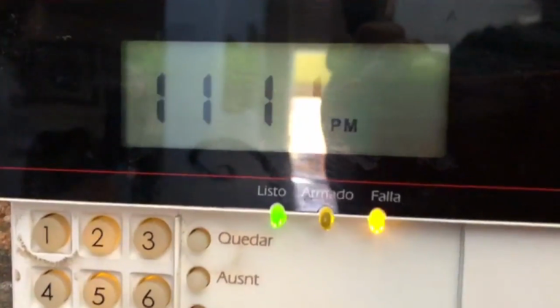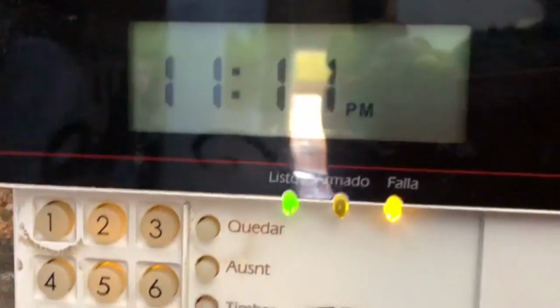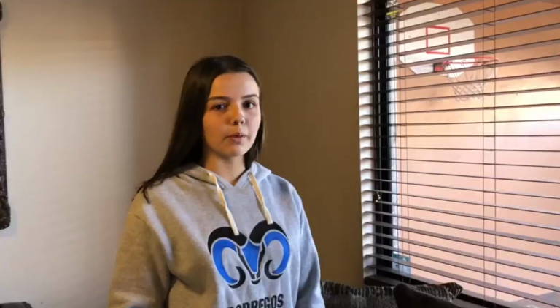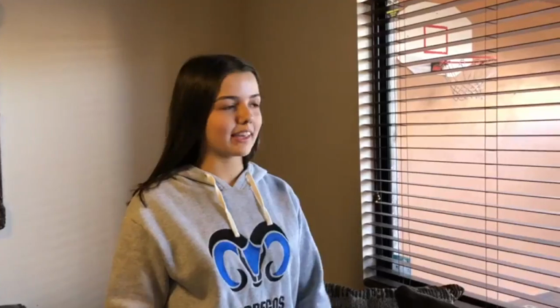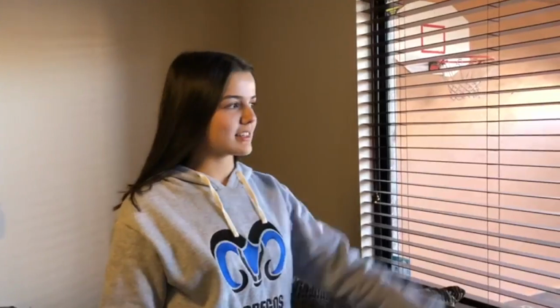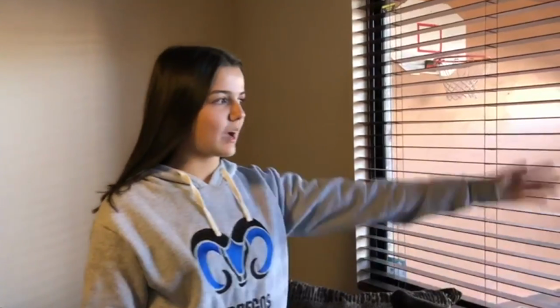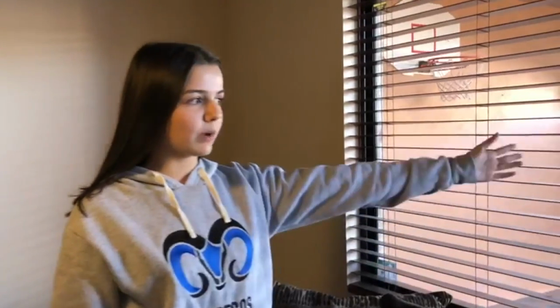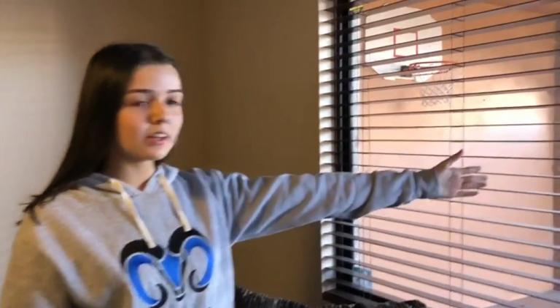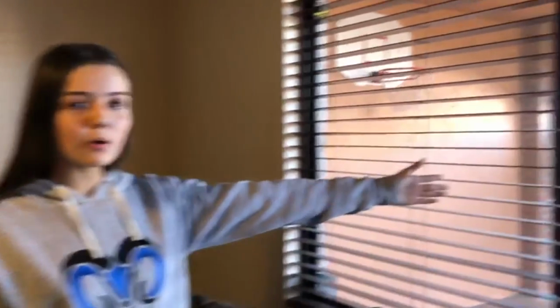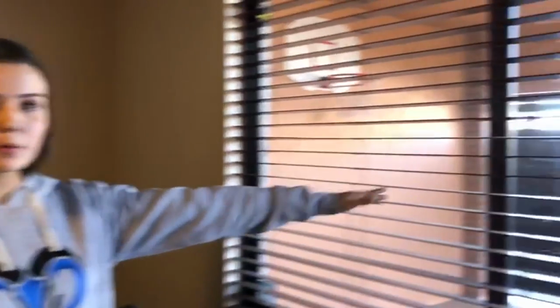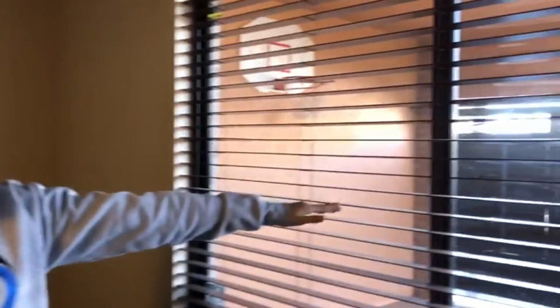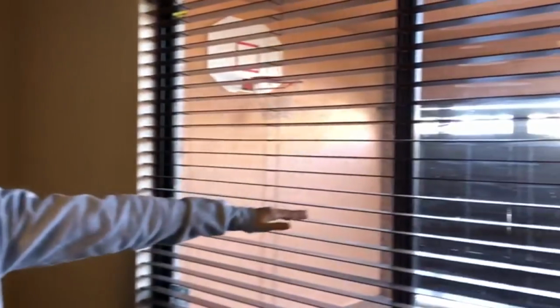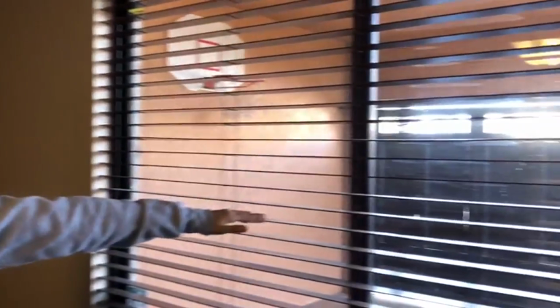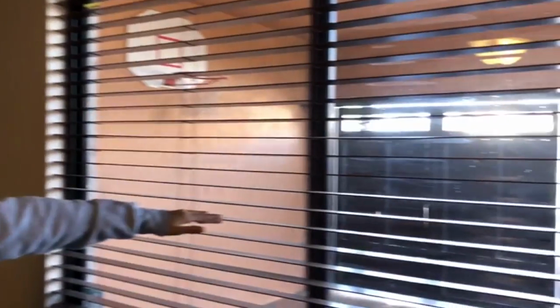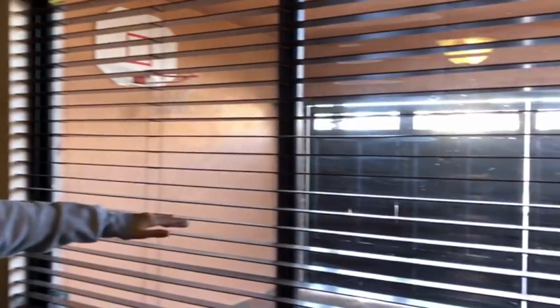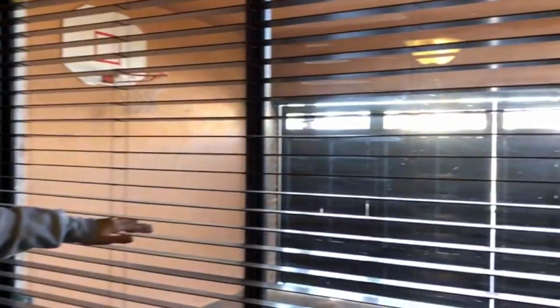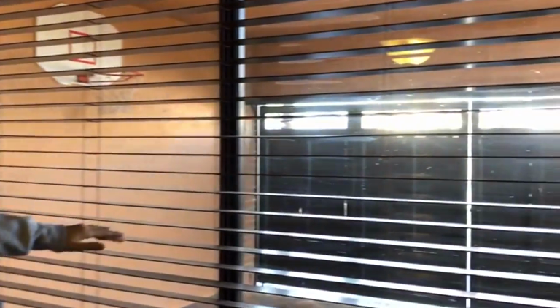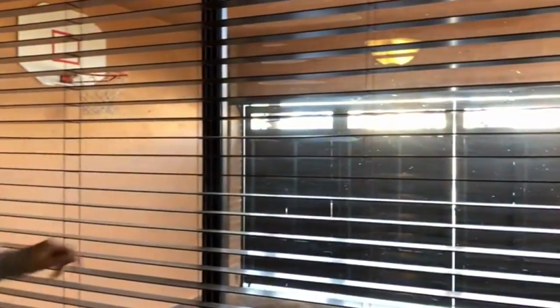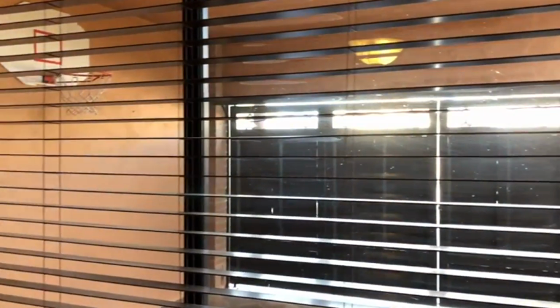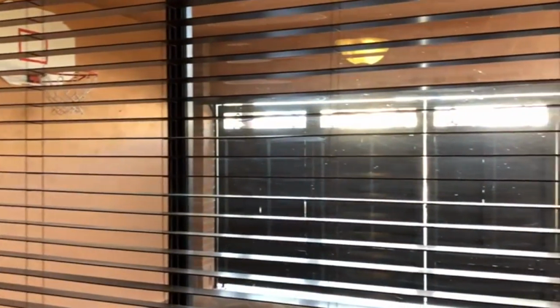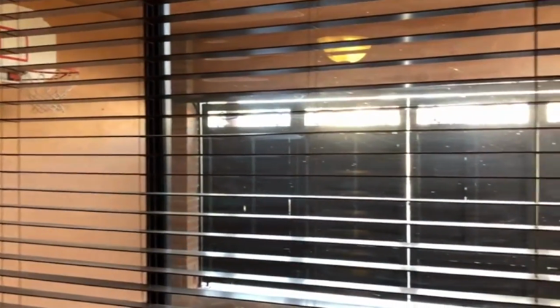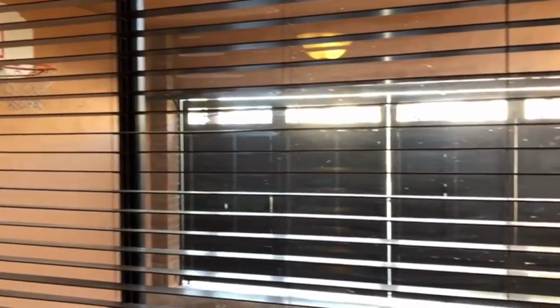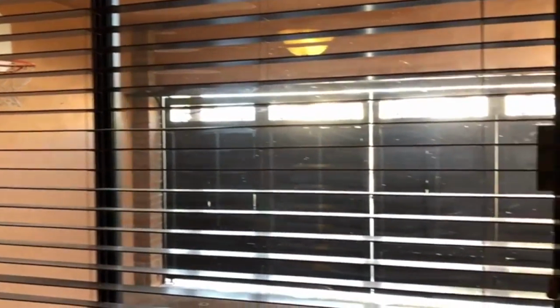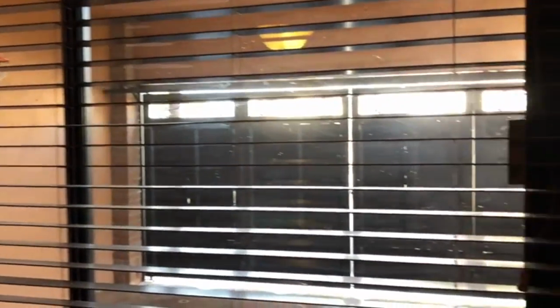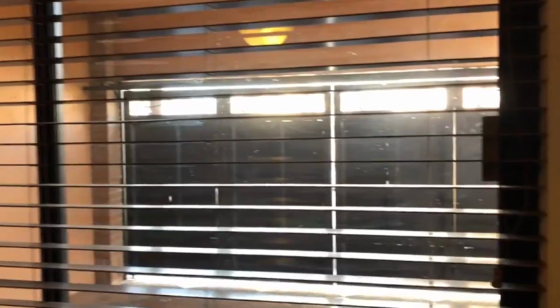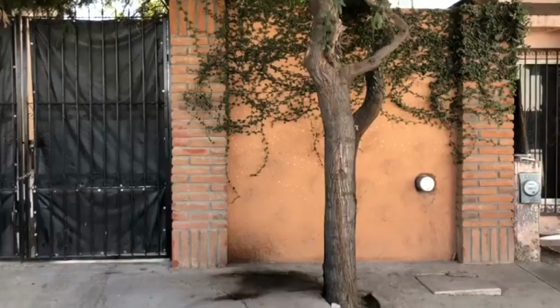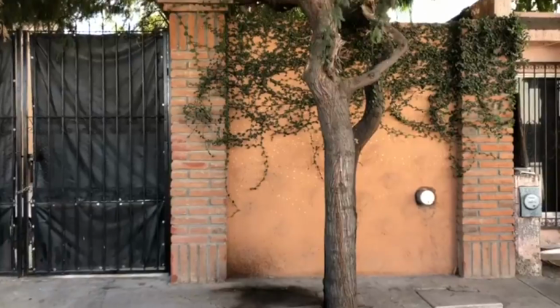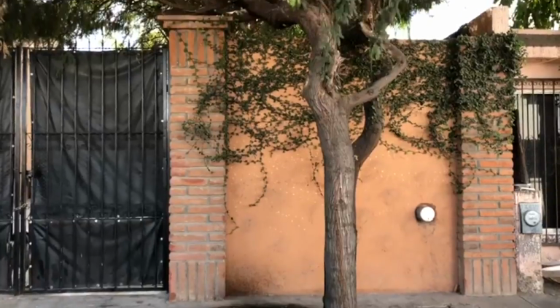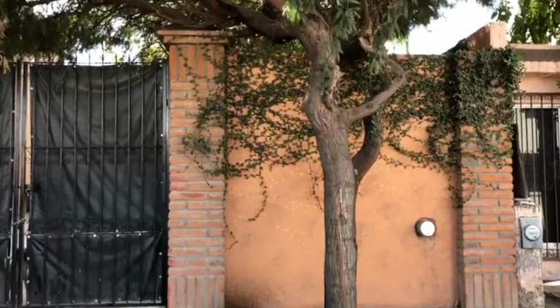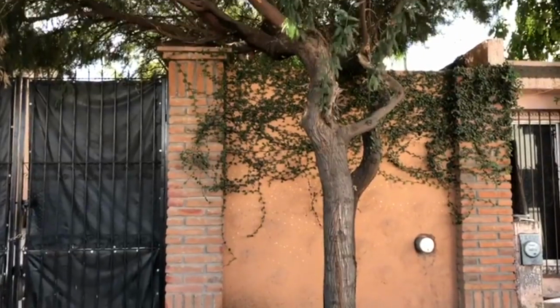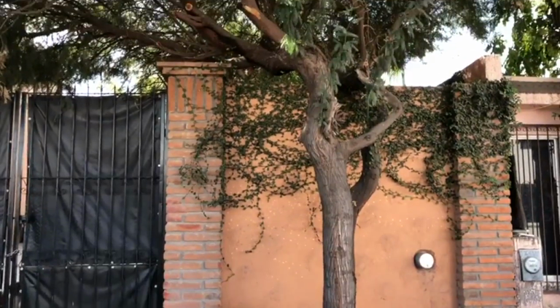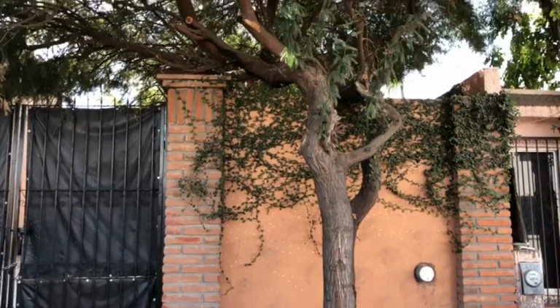We can see a window with a beautiful view of a terrace. Thank you so much! Bye-bye!